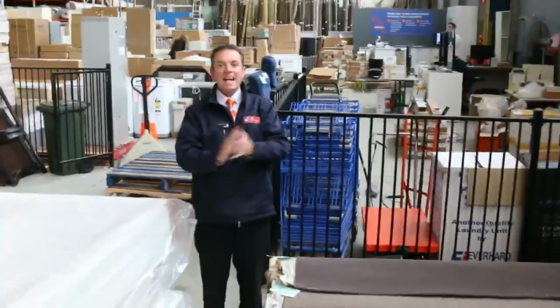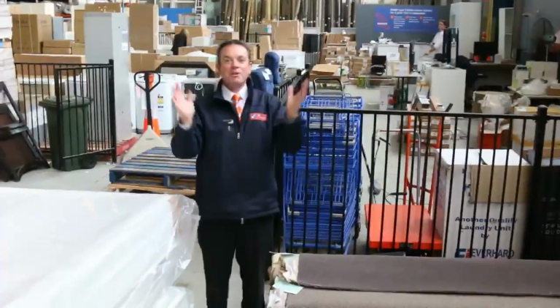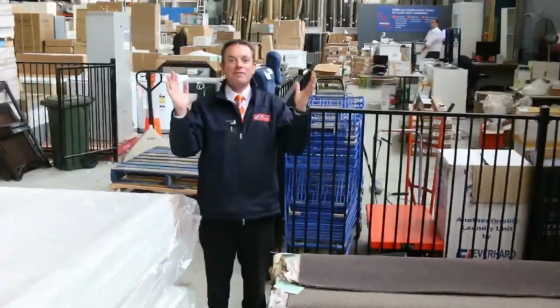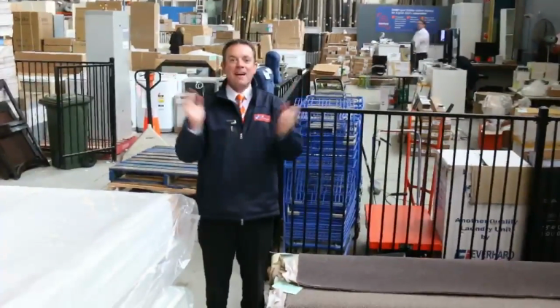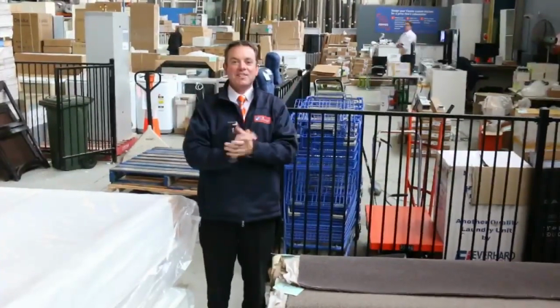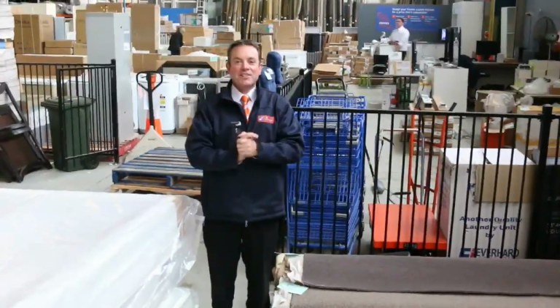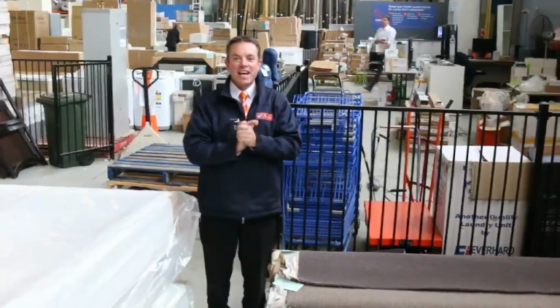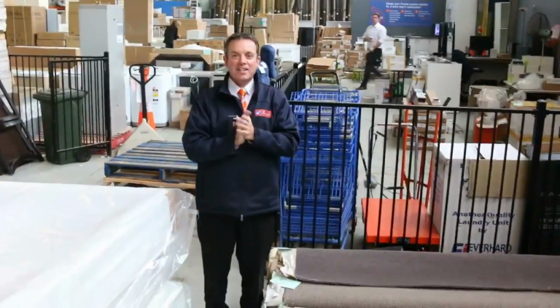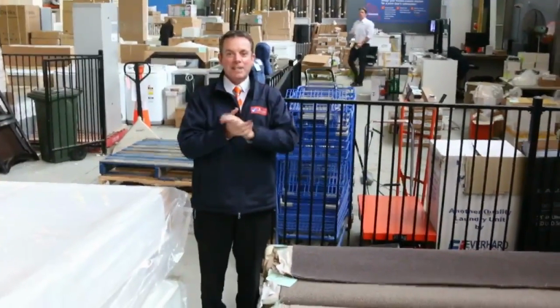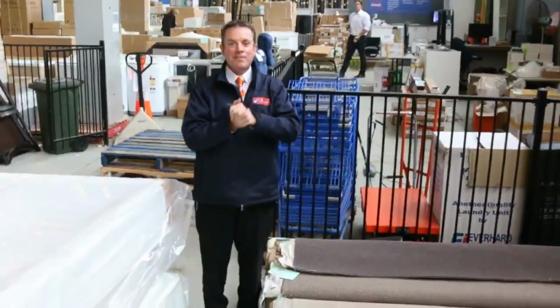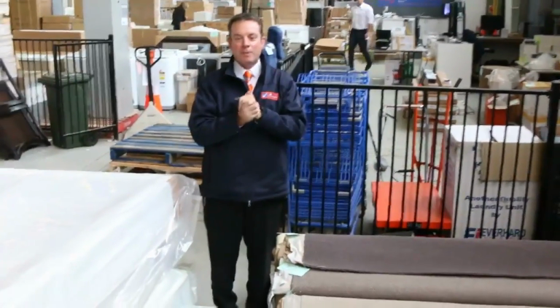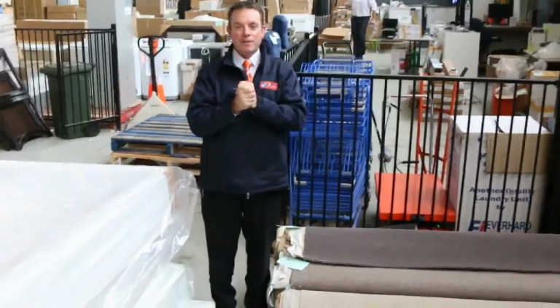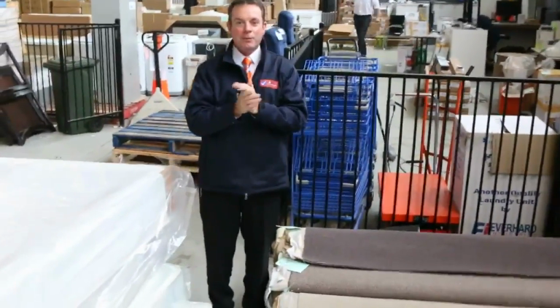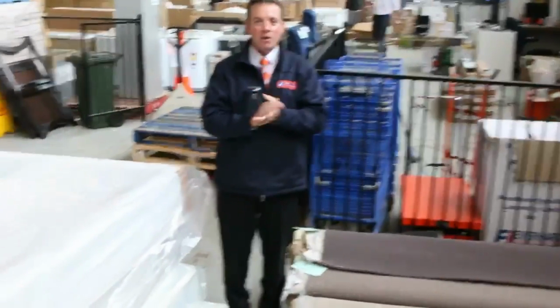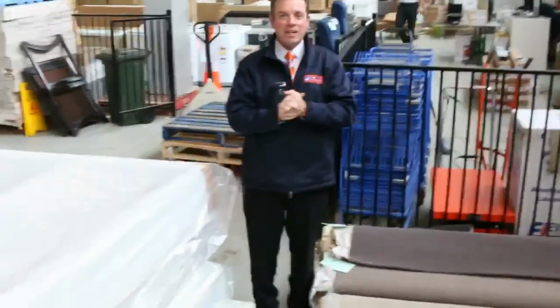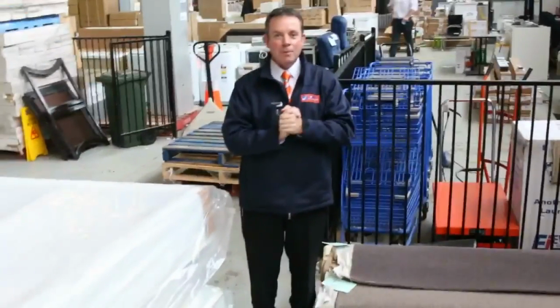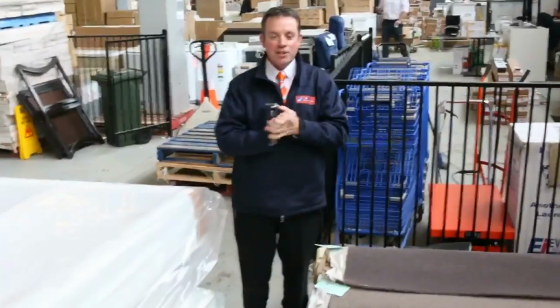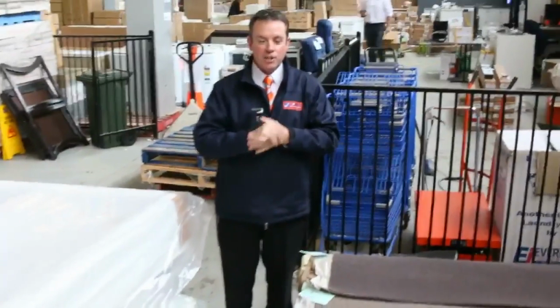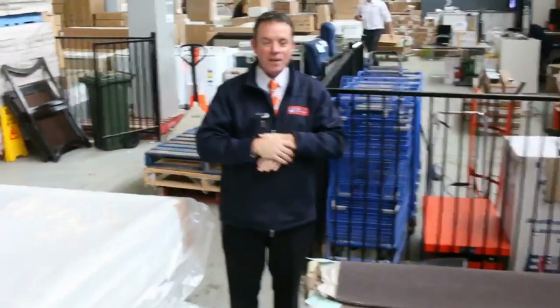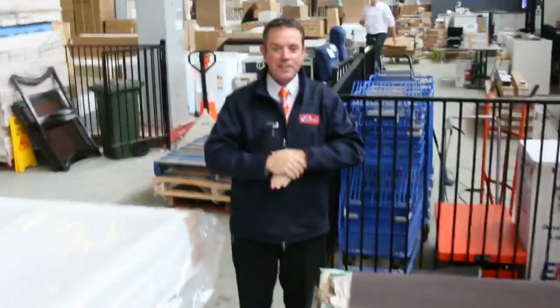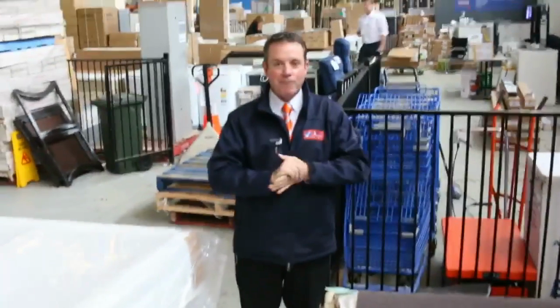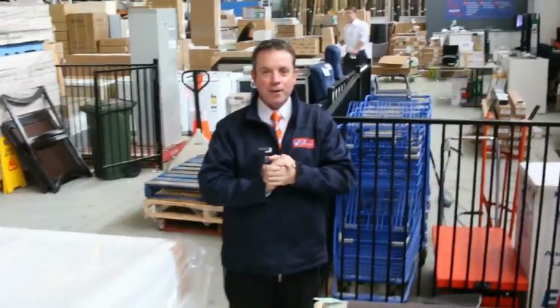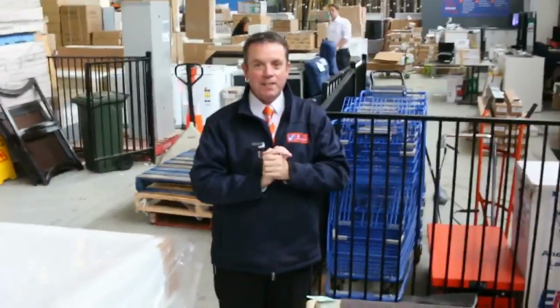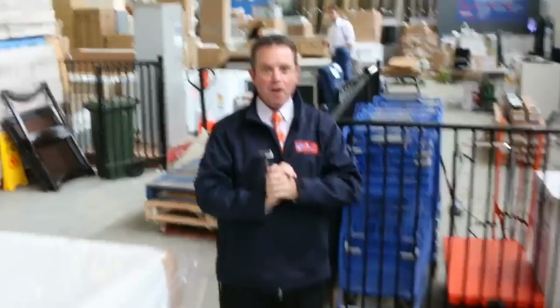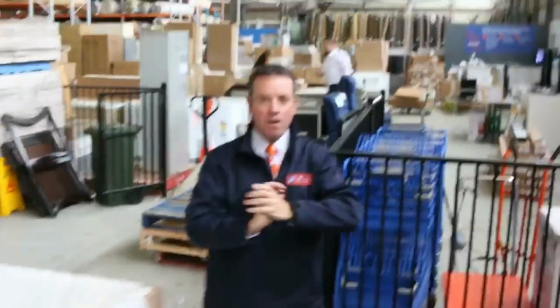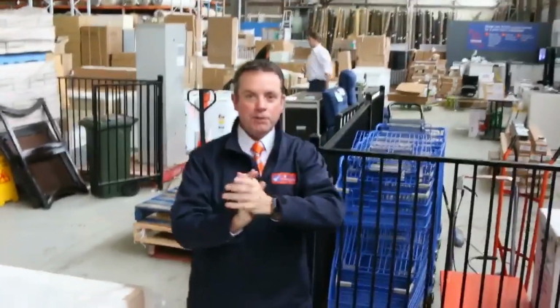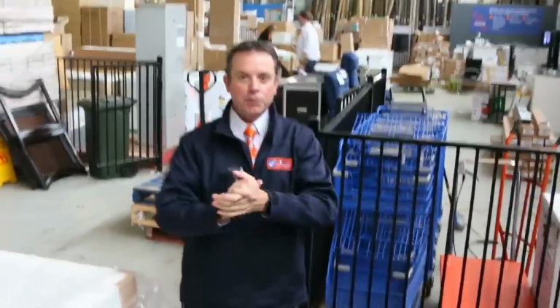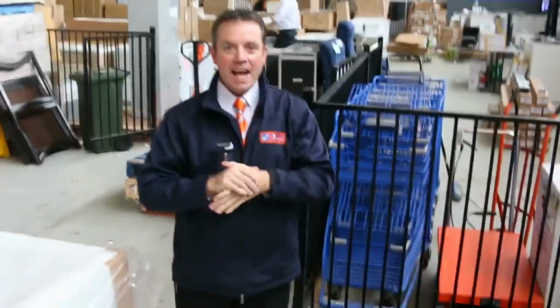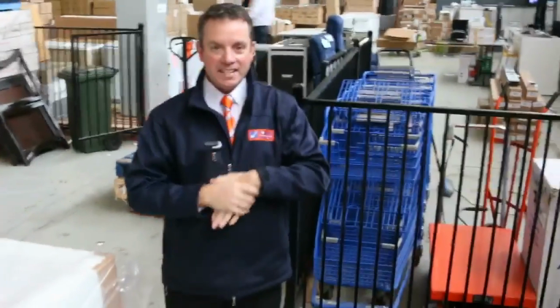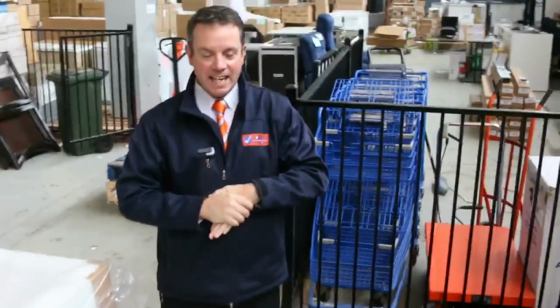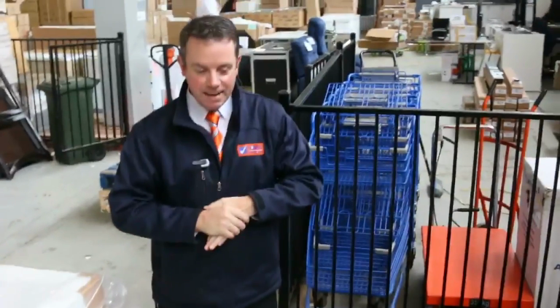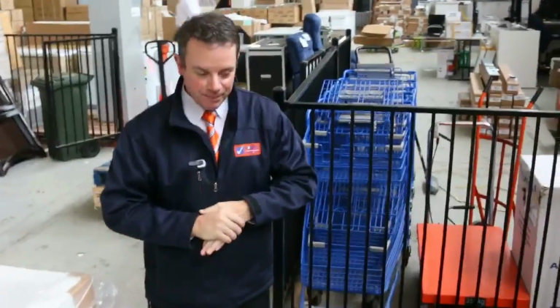G'day, I'm John from Fowler's Auction Sales. I'm here to preview tomorrow's carpet auction — that's Wednesday the 14th of June at 10am.